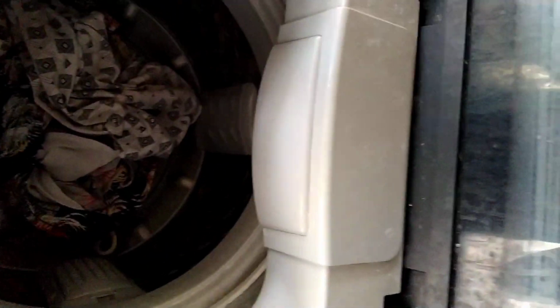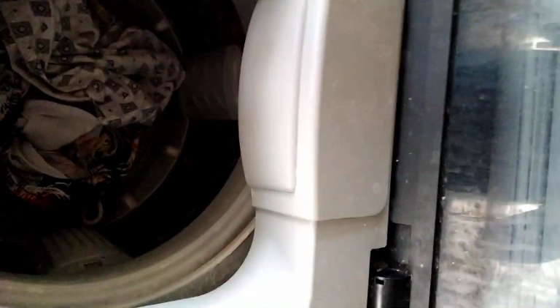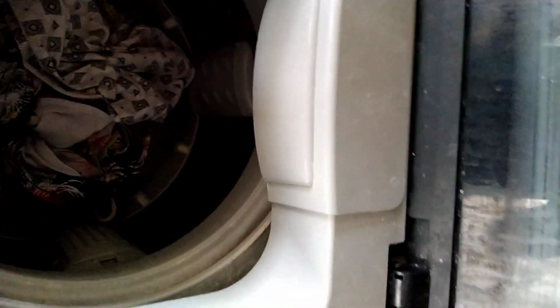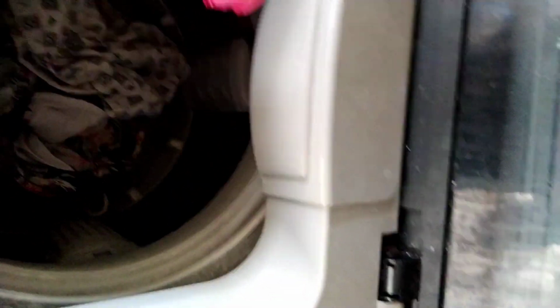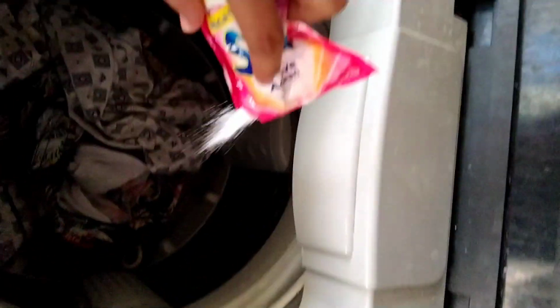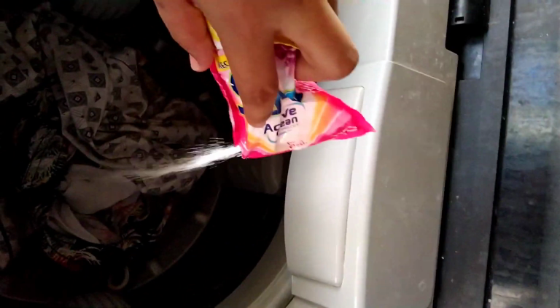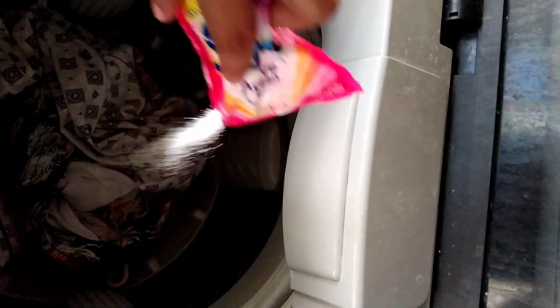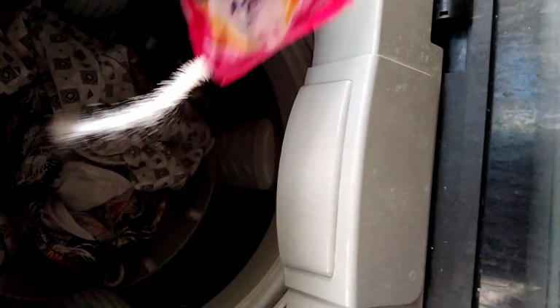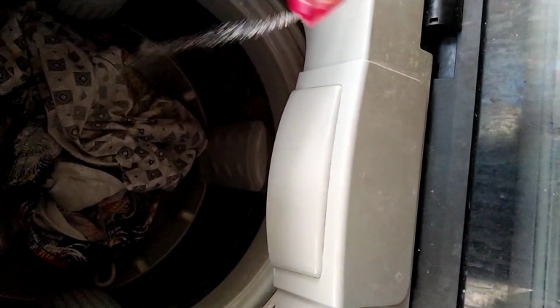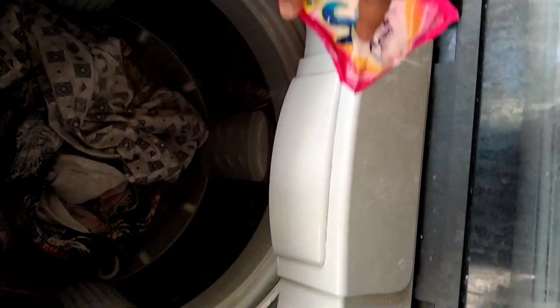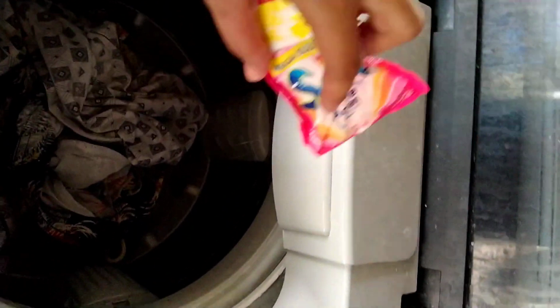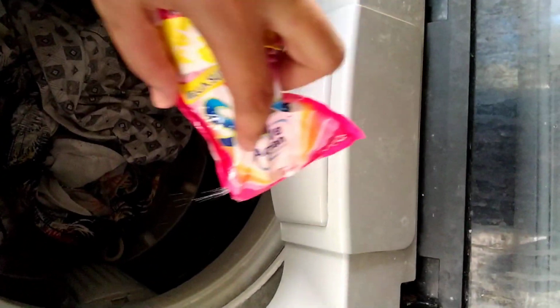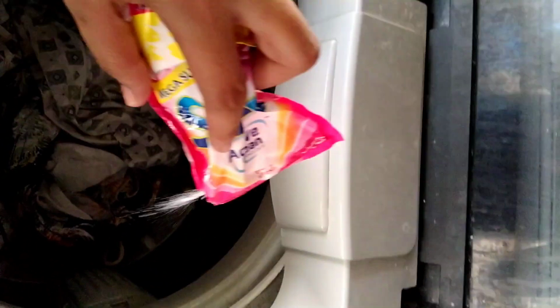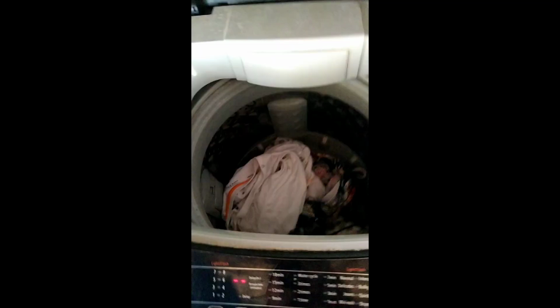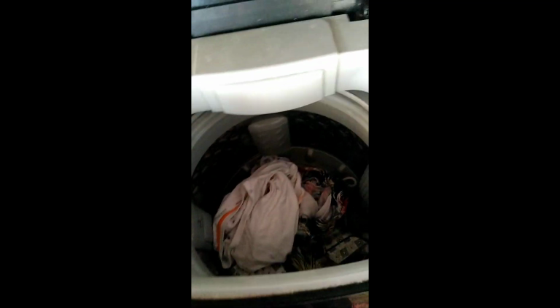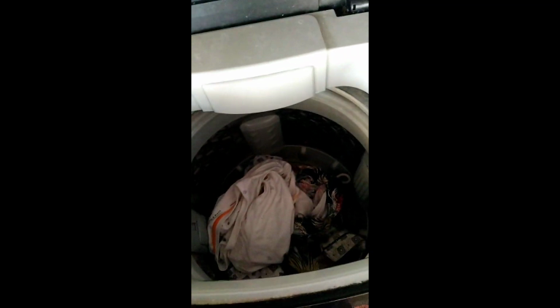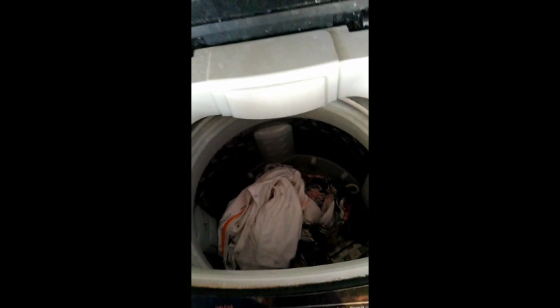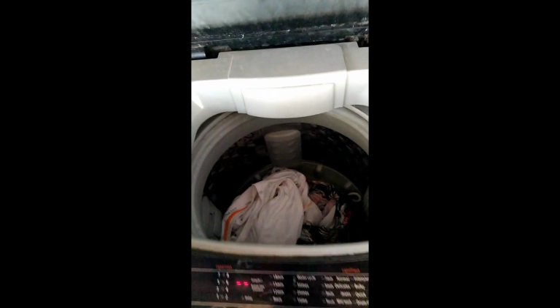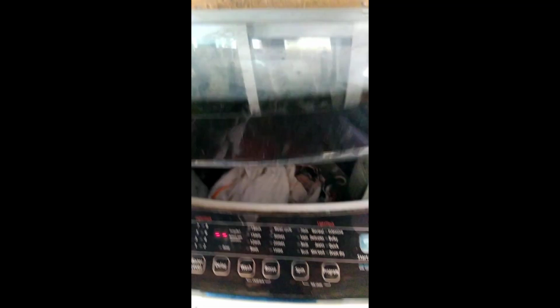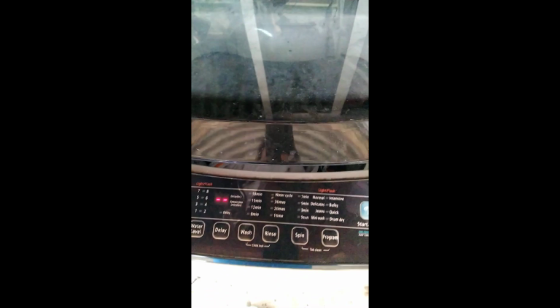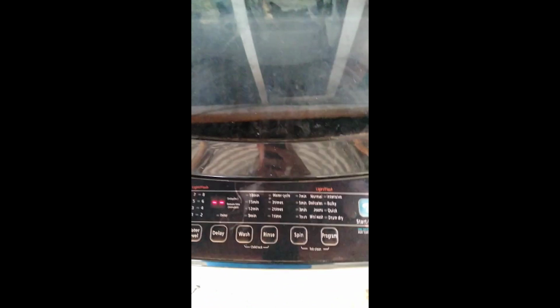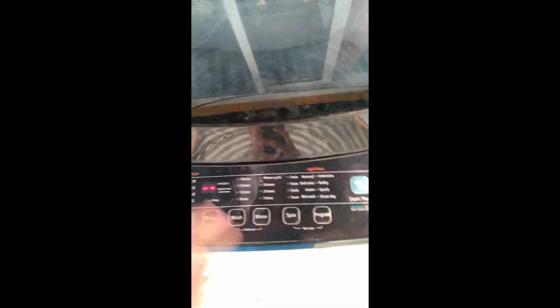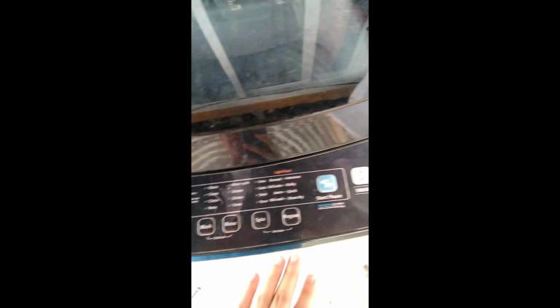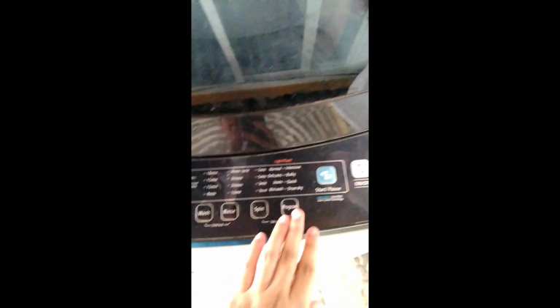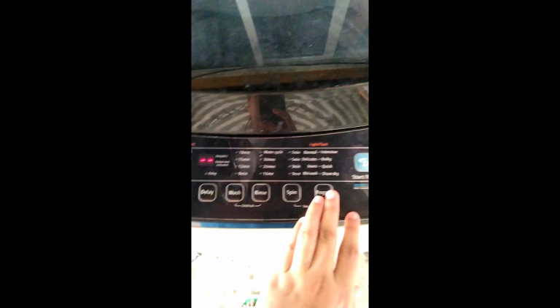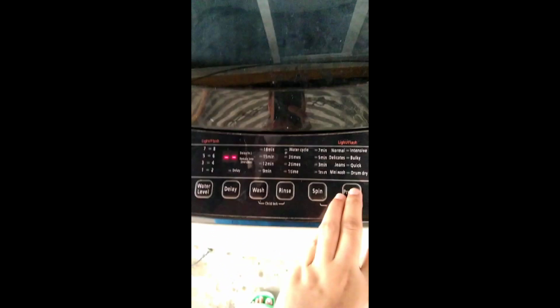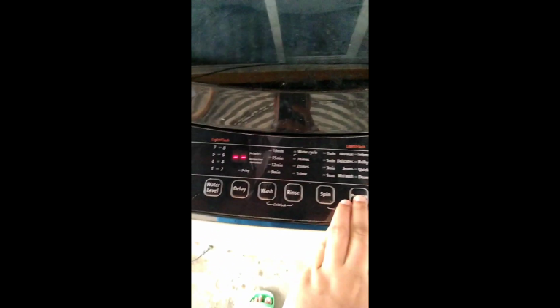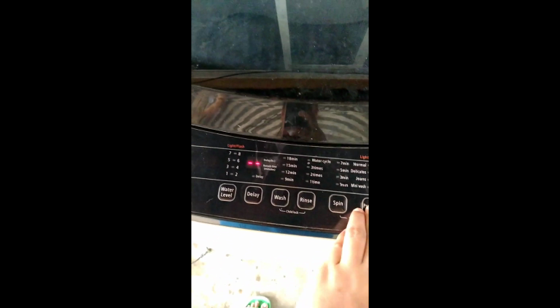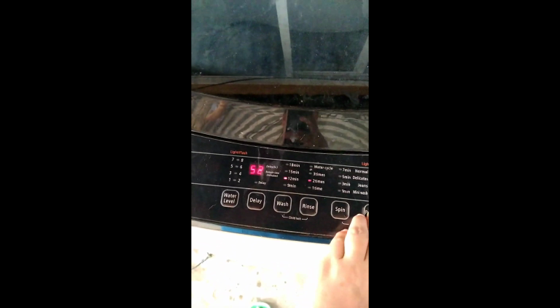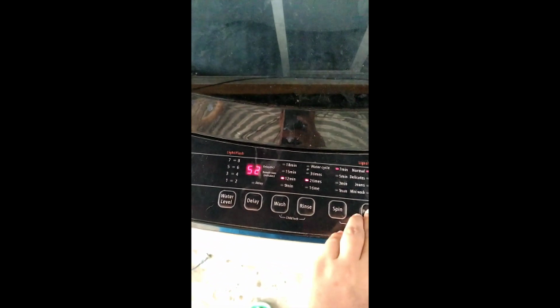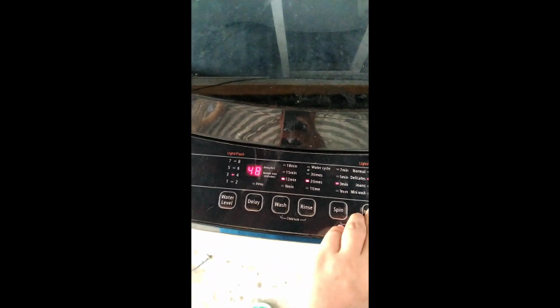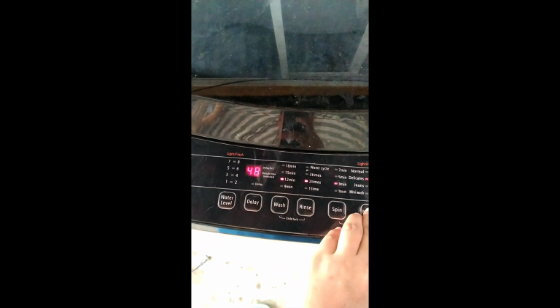Fill it with the soap and after a minute, put on a fabric detergent.